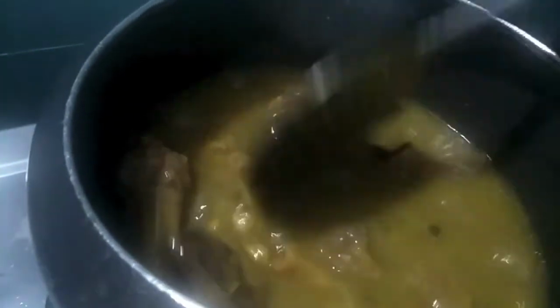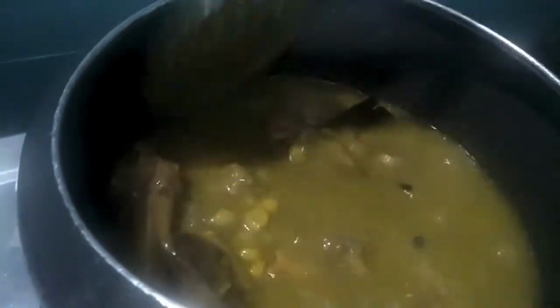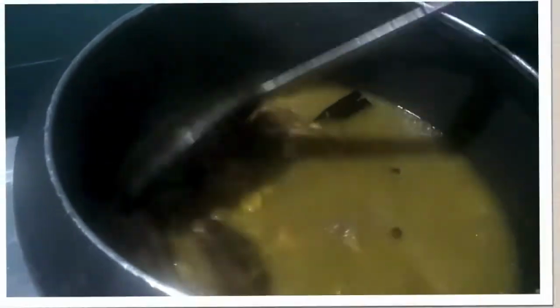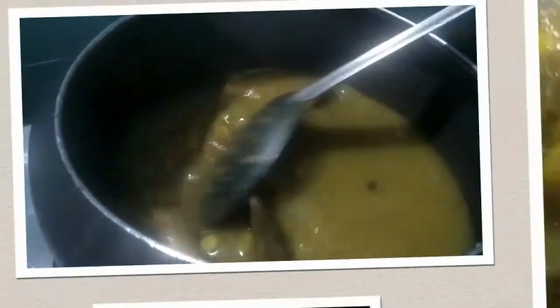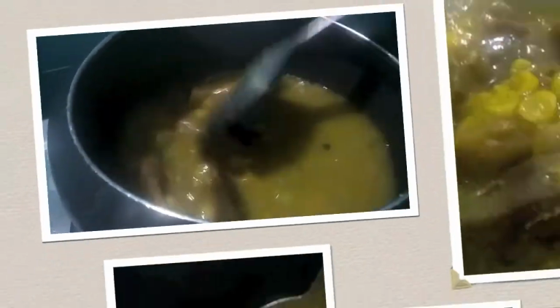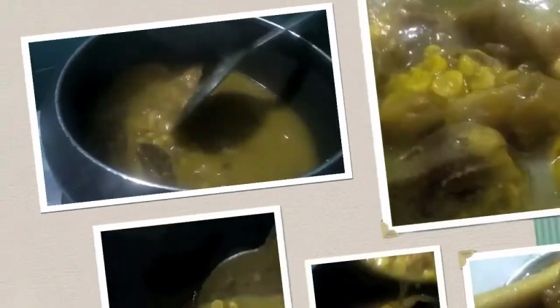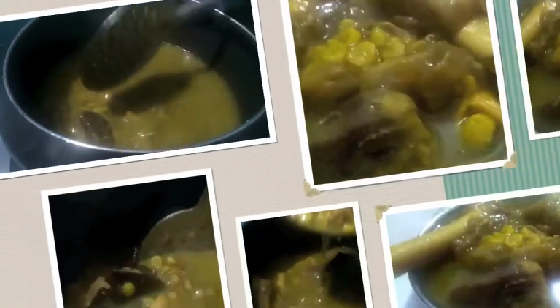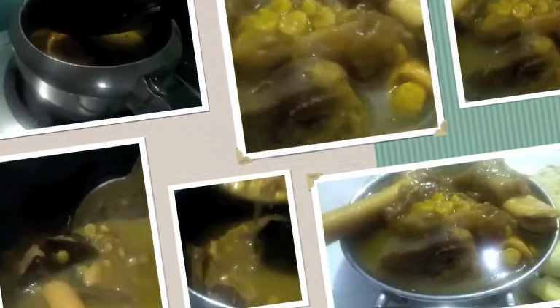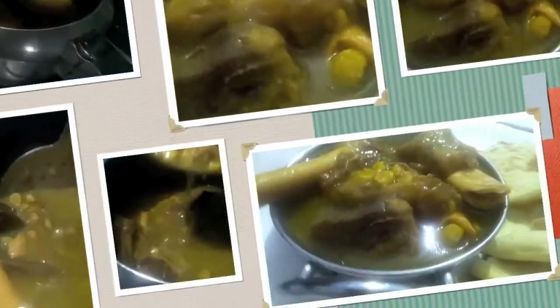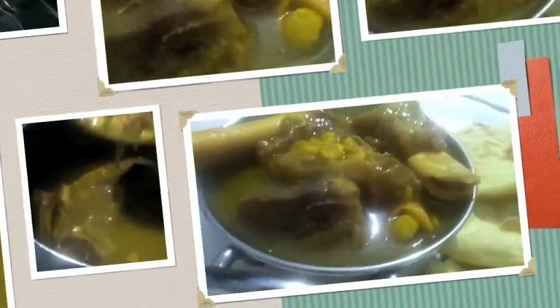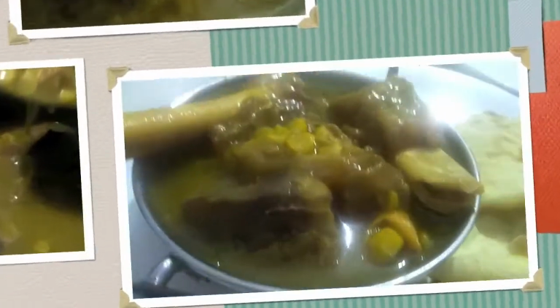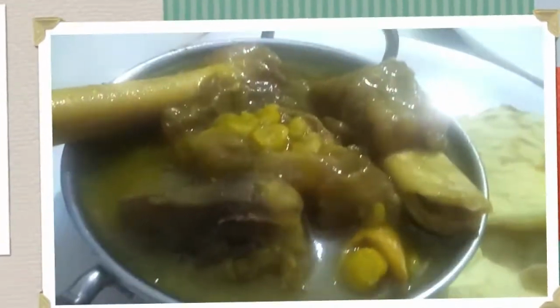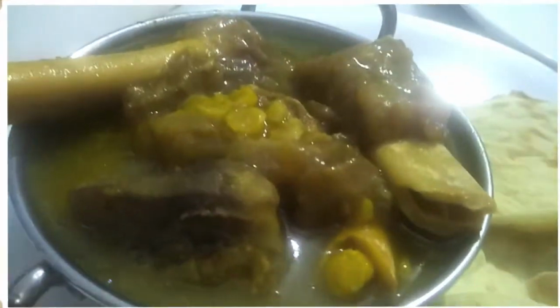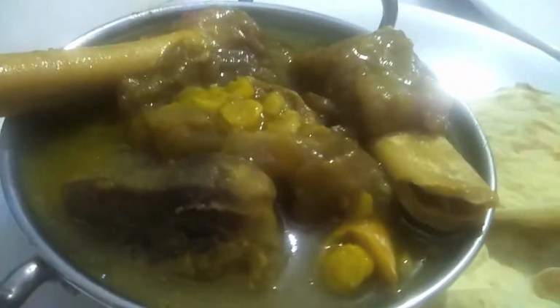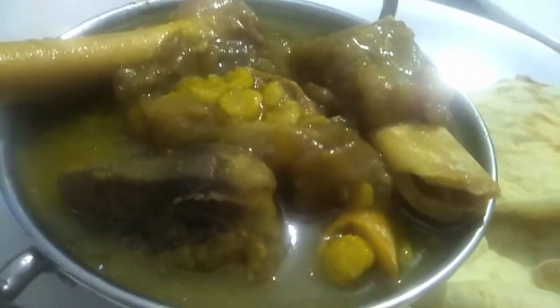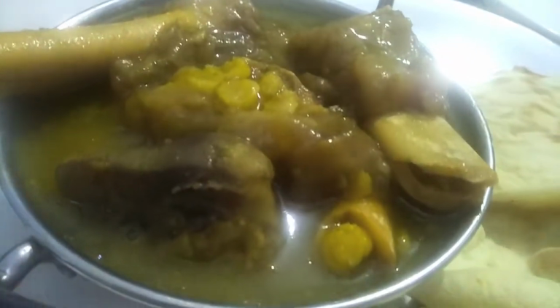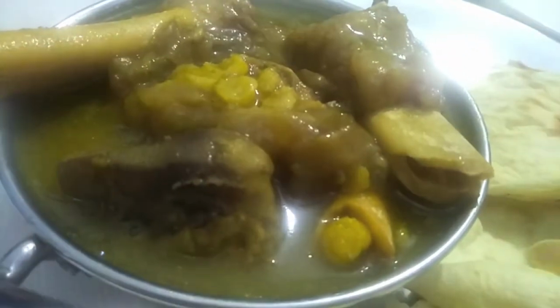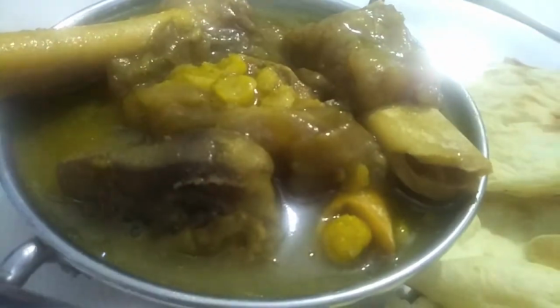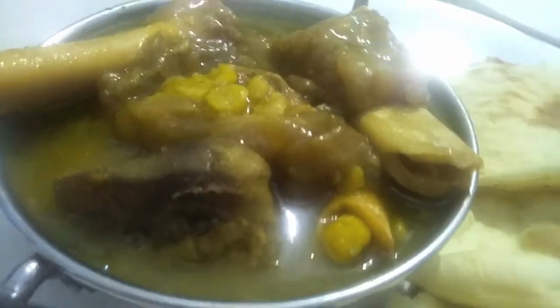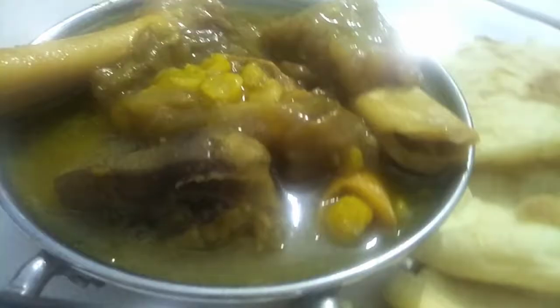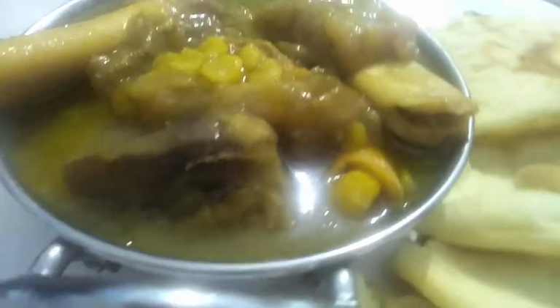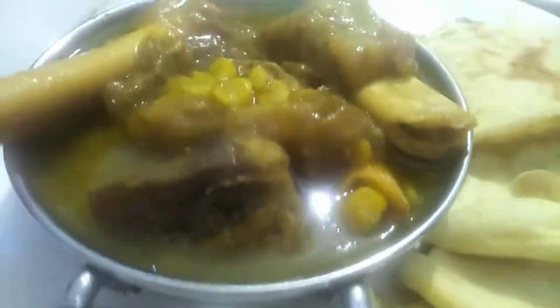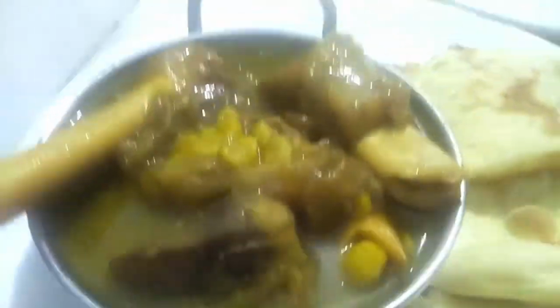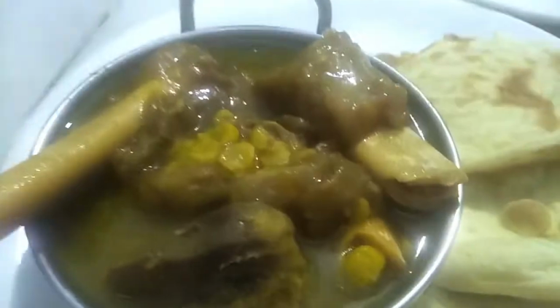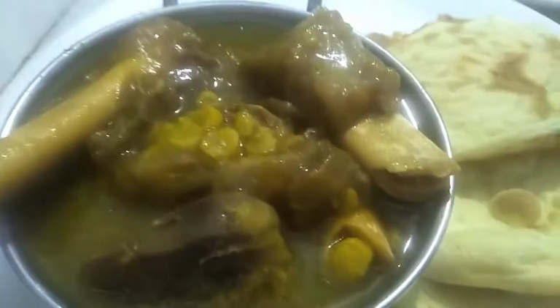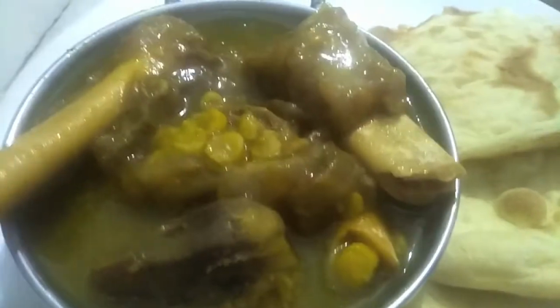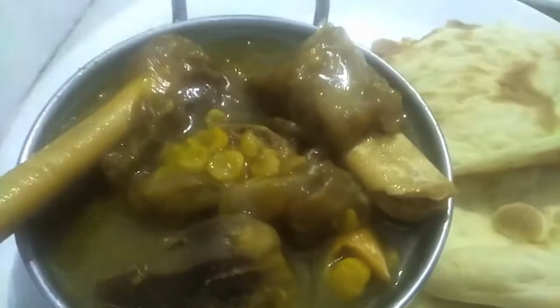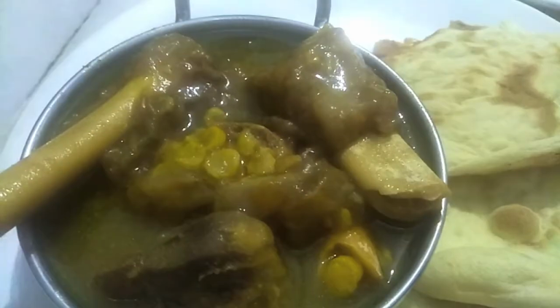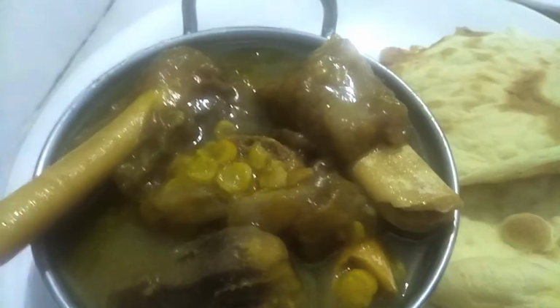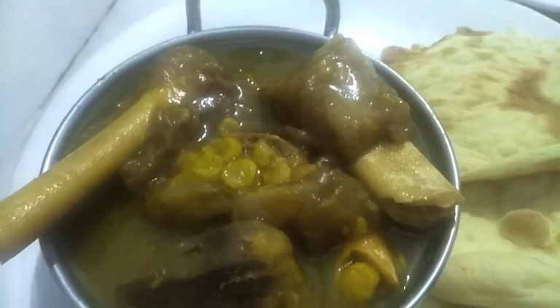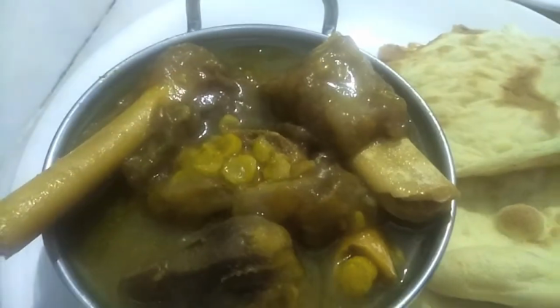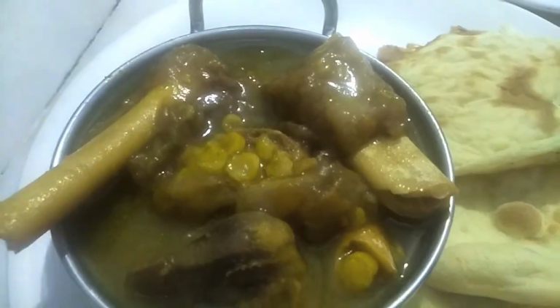And it is done. Paya ka shorba is ready.